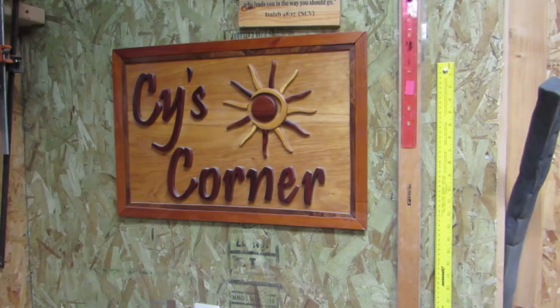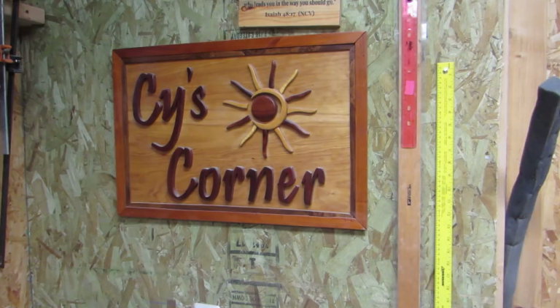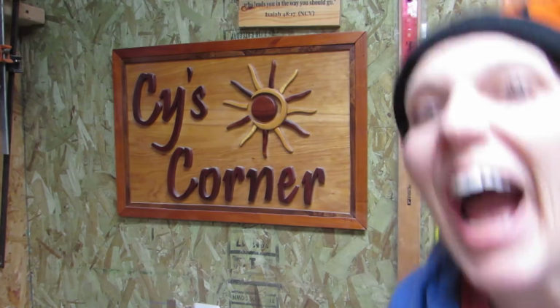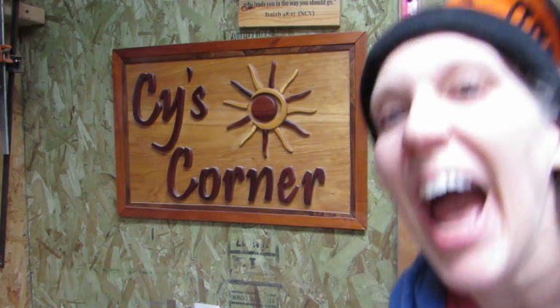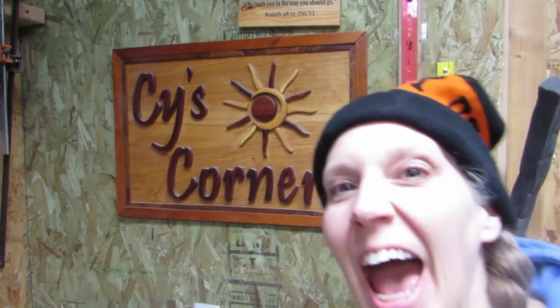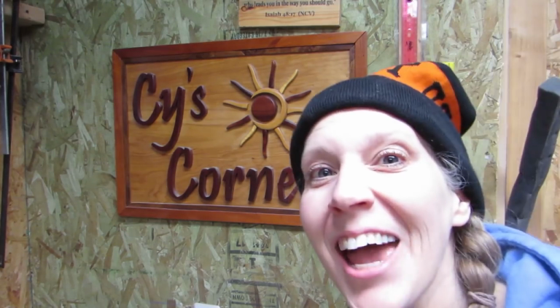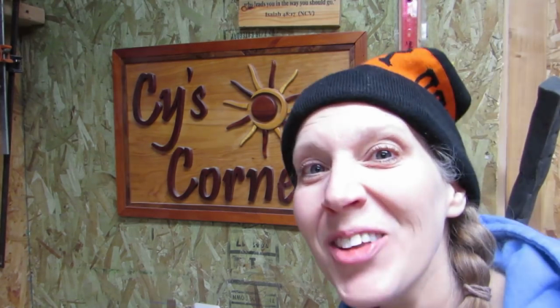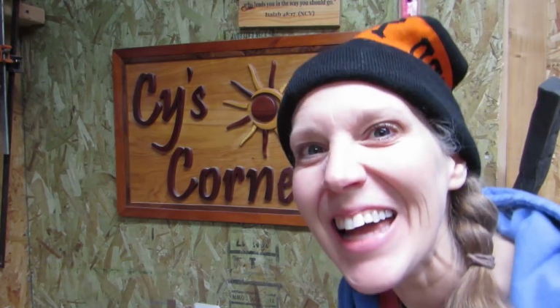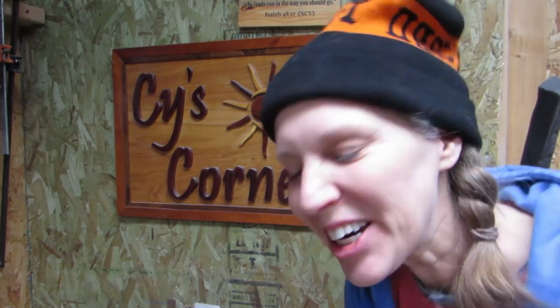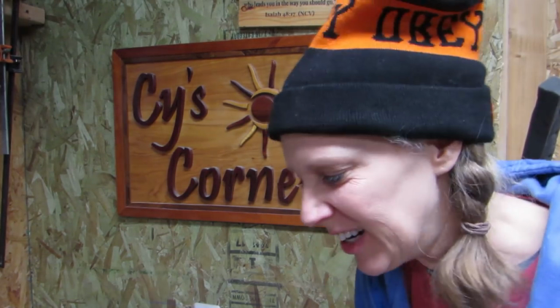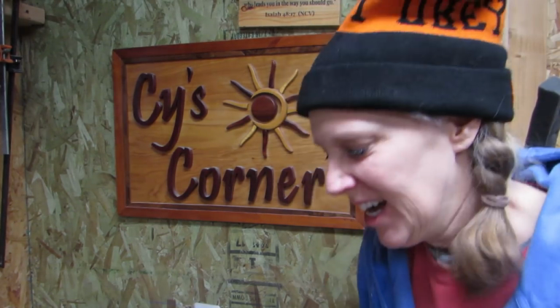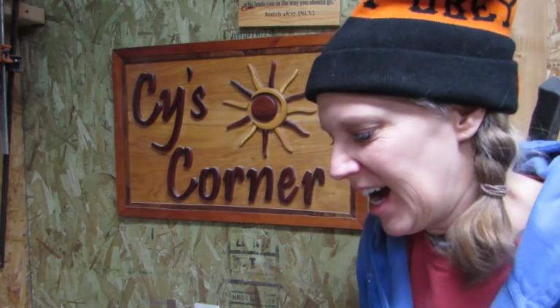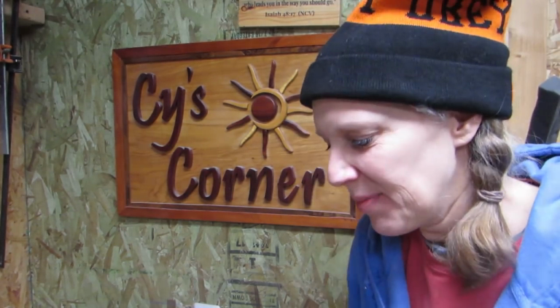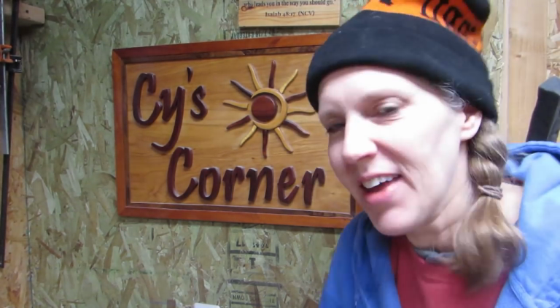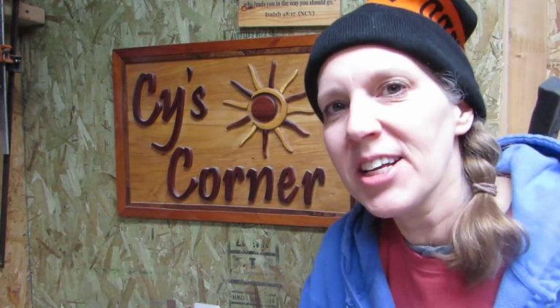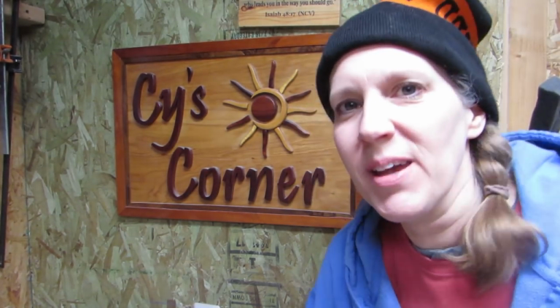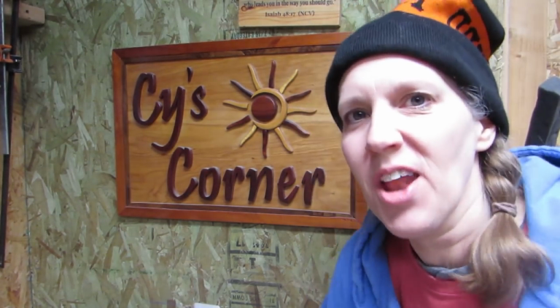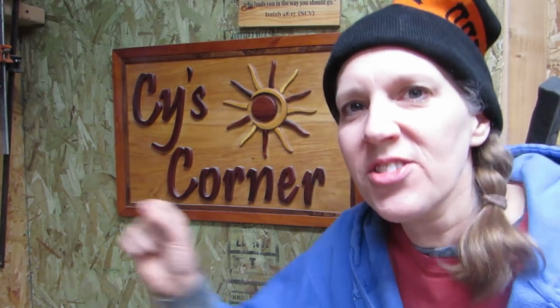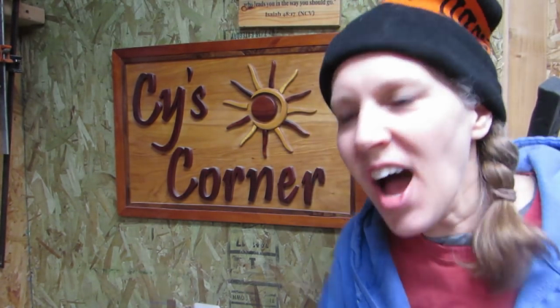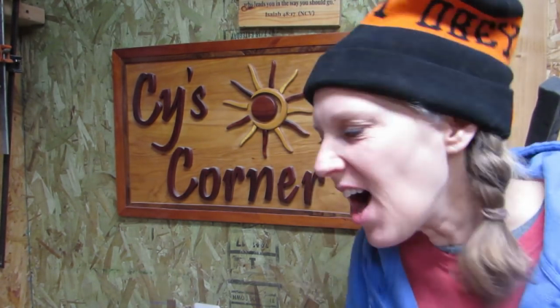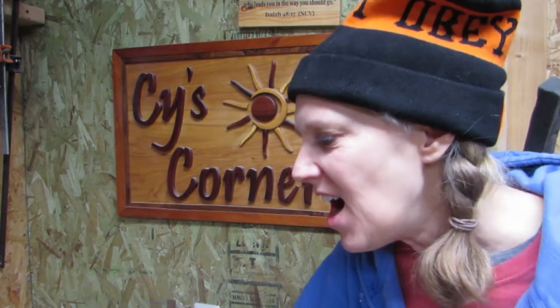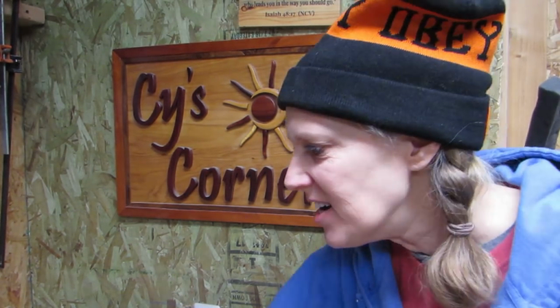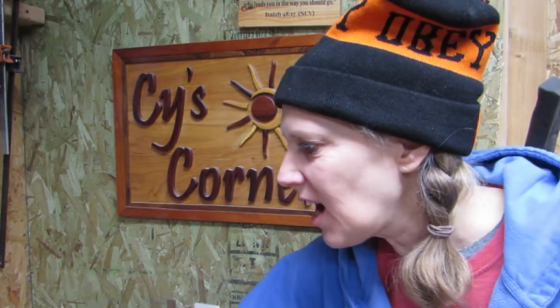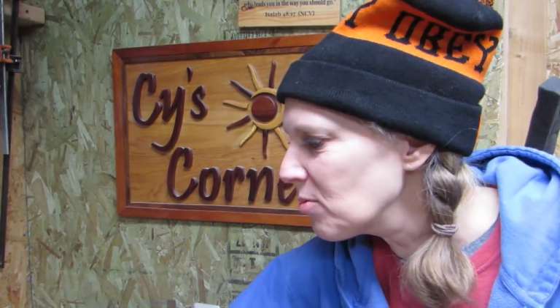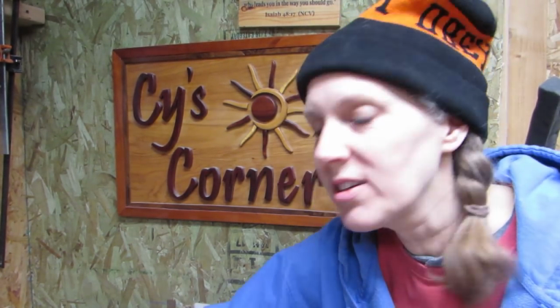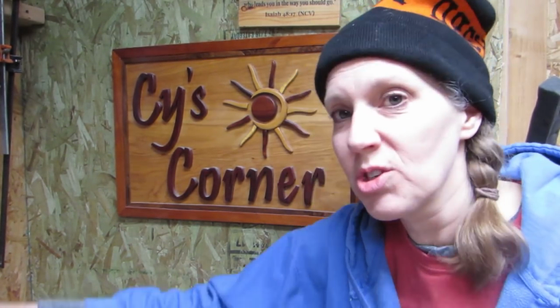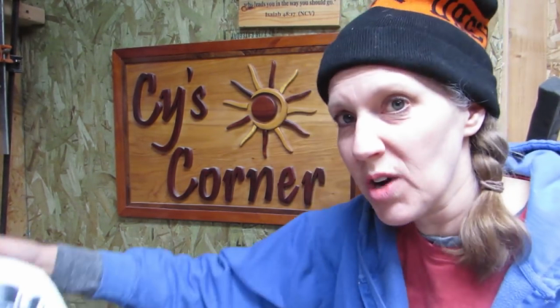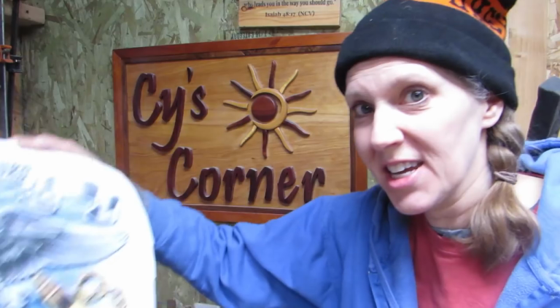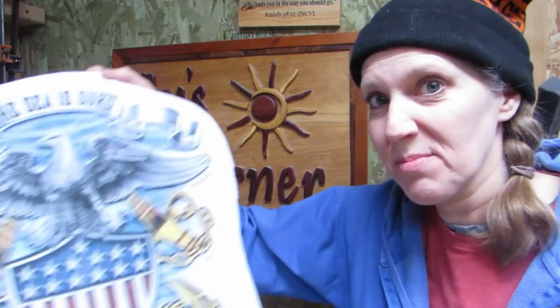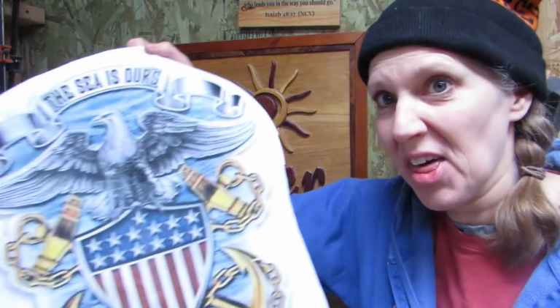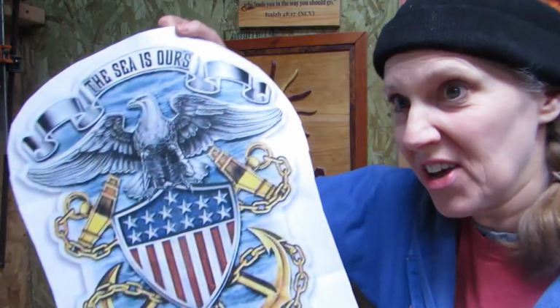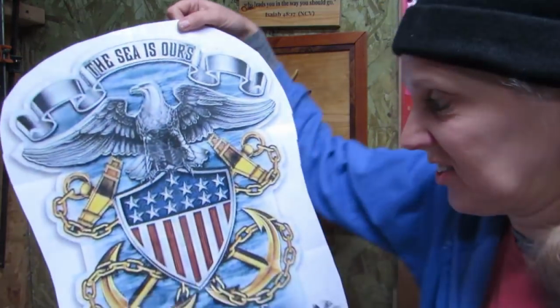Hey, AllSci here! I'm excited to make another sign! I'm going to try to make this.